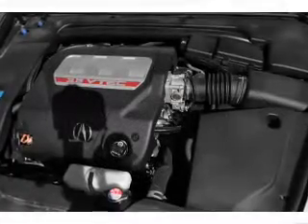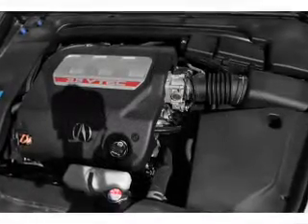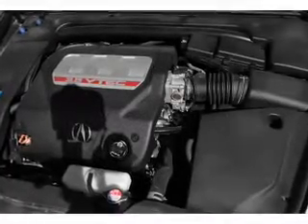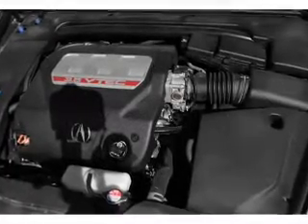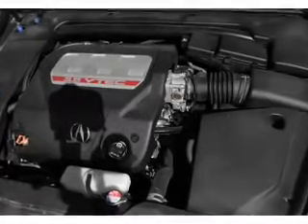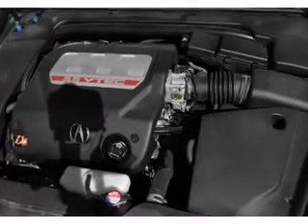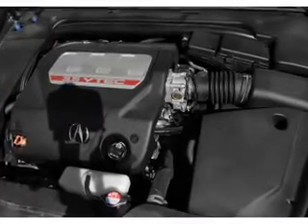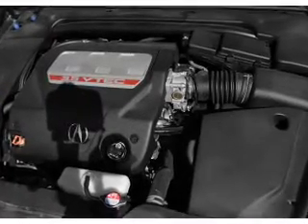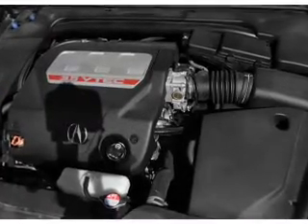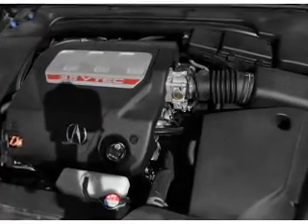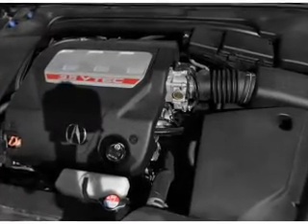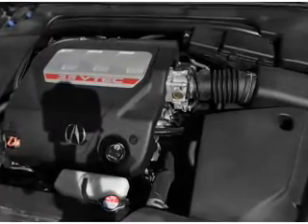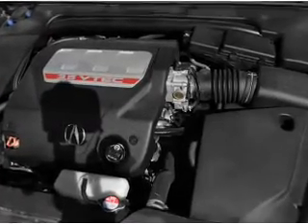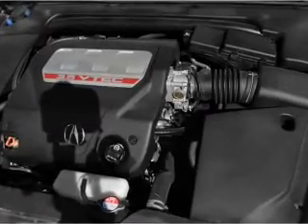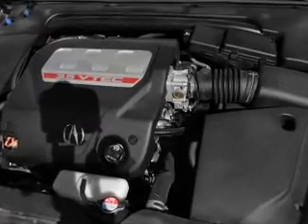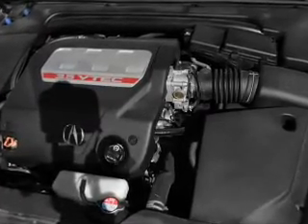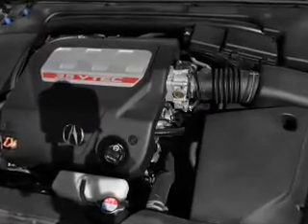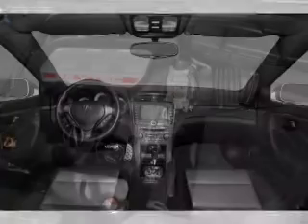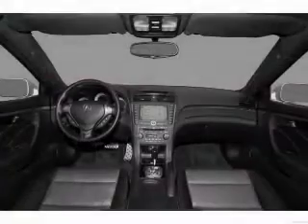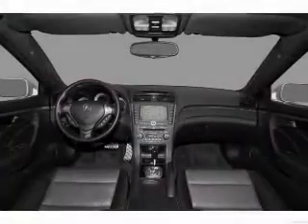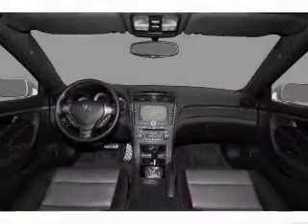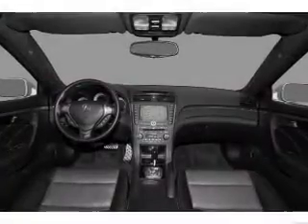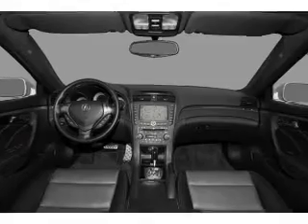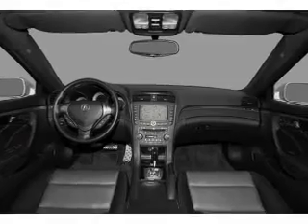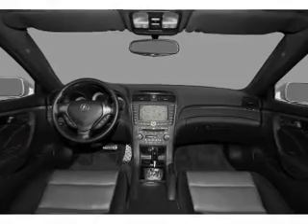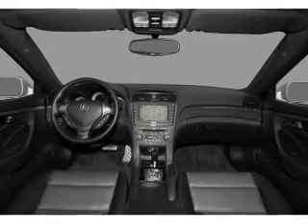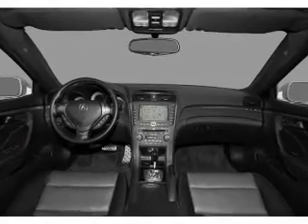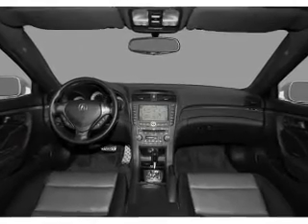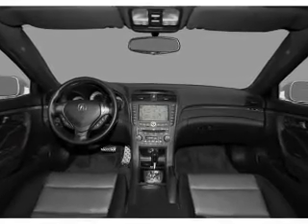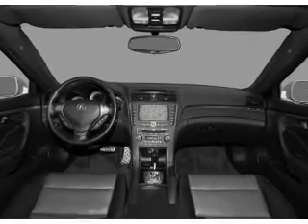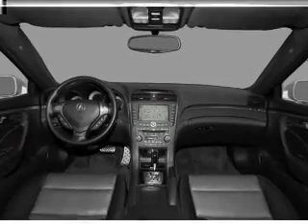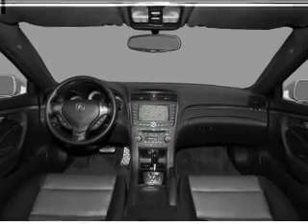Heated seats are a desirable comfort feature. This car has separate passenger temperature controls. Call today to schedule a test drive.